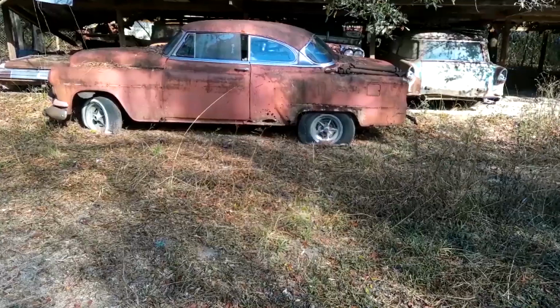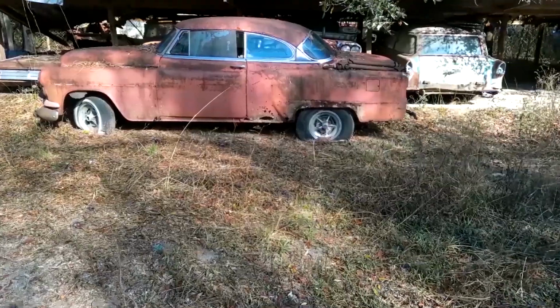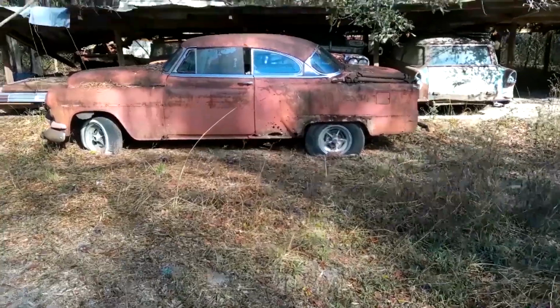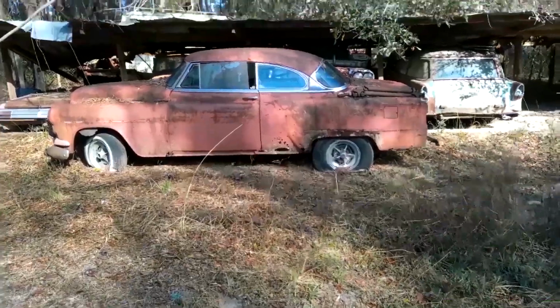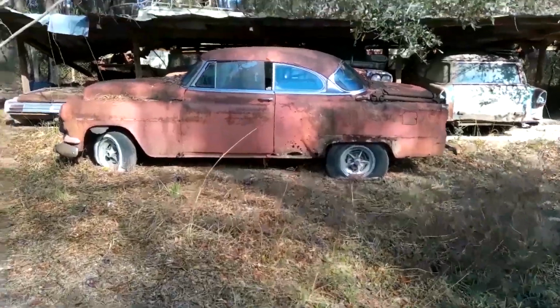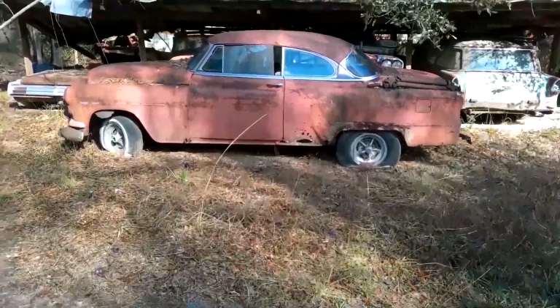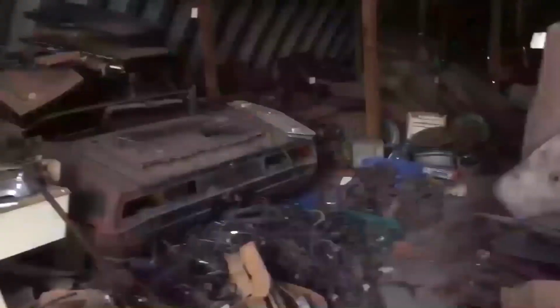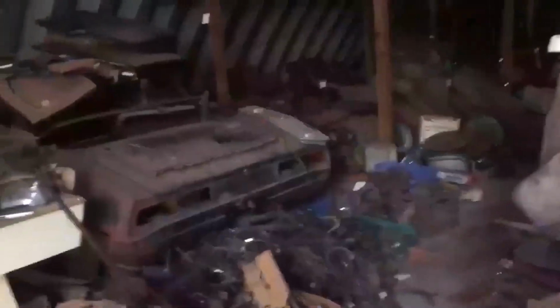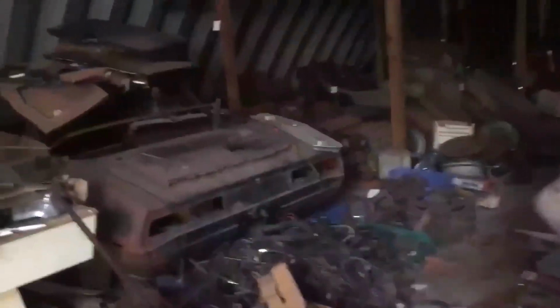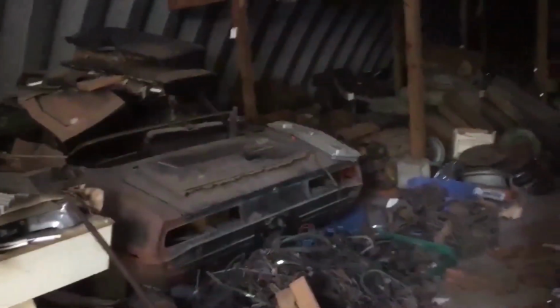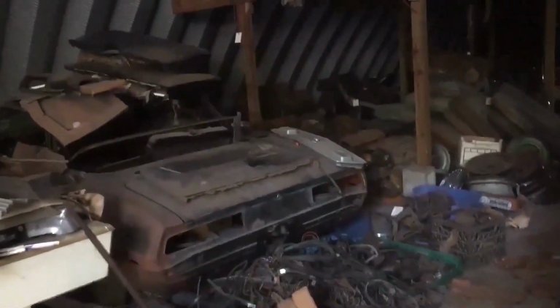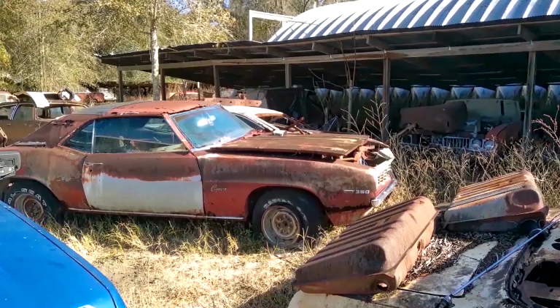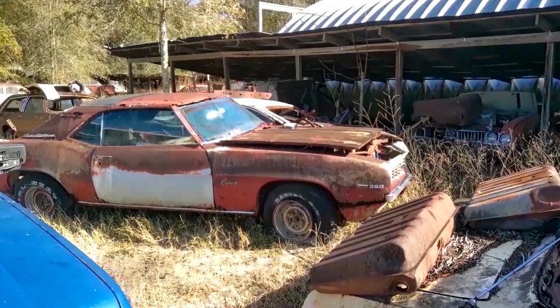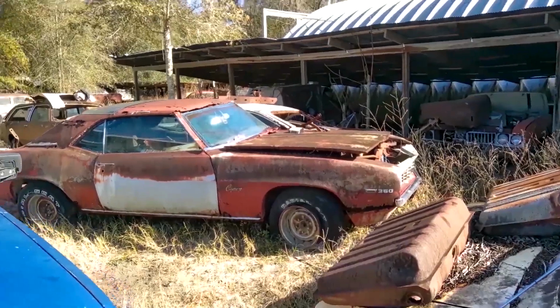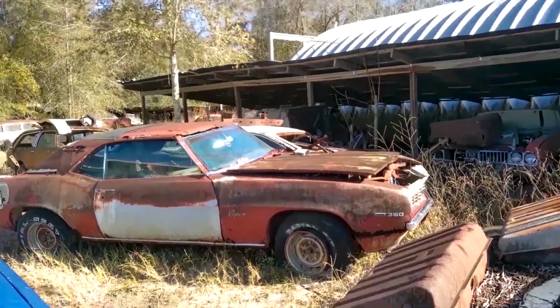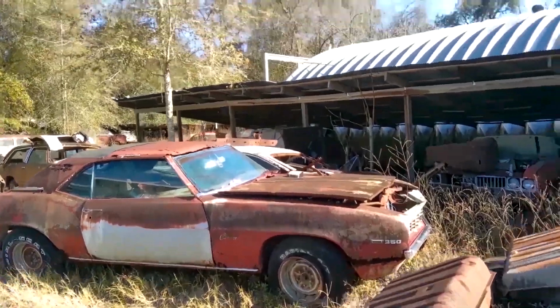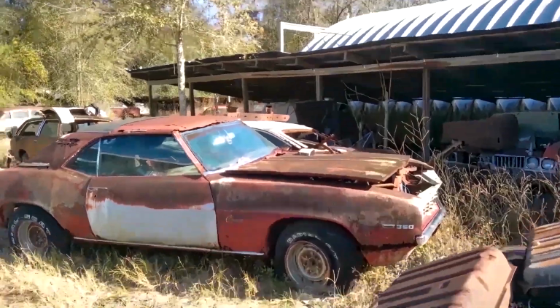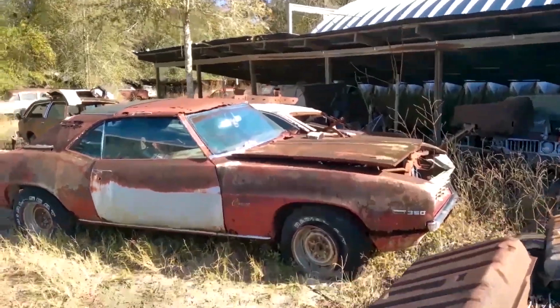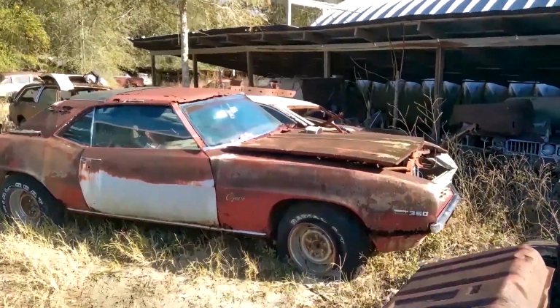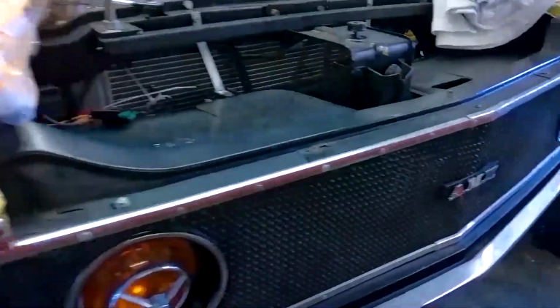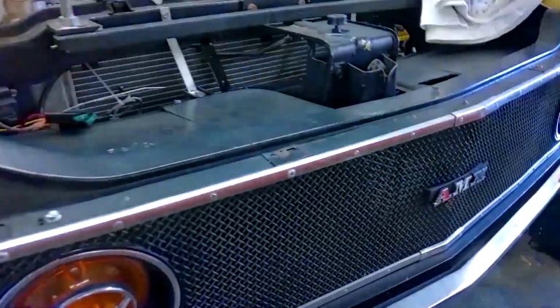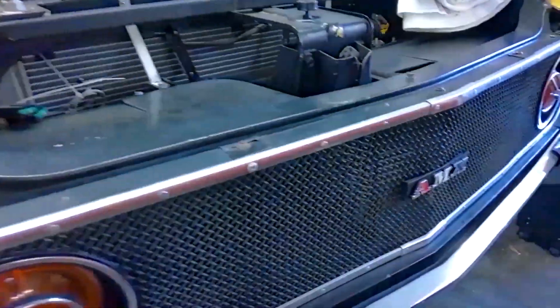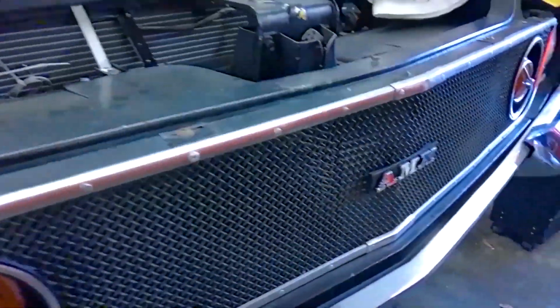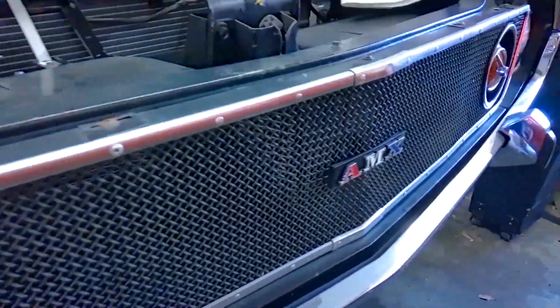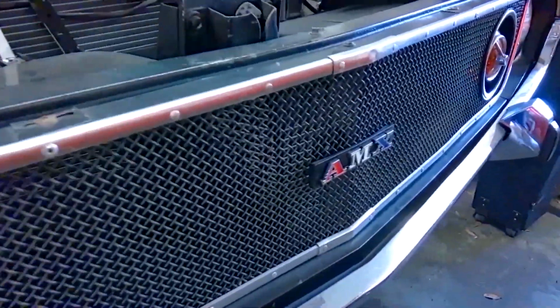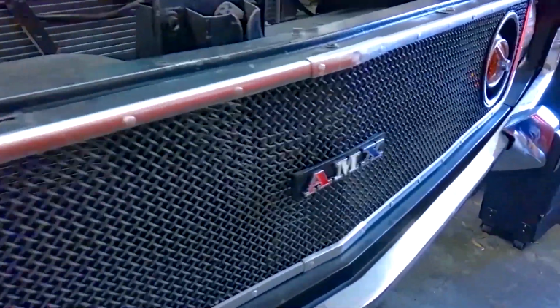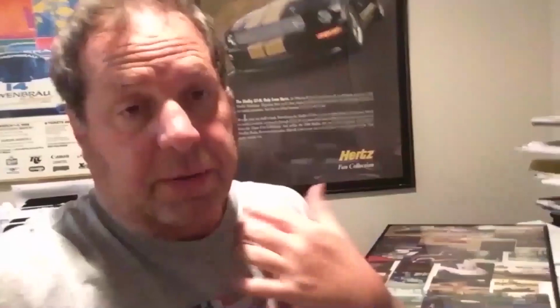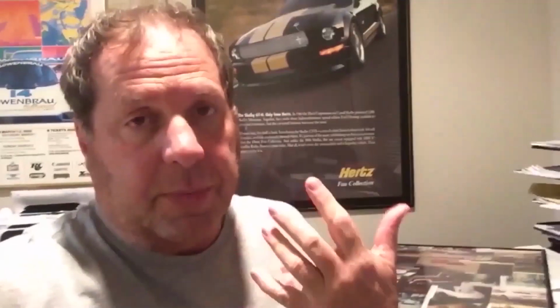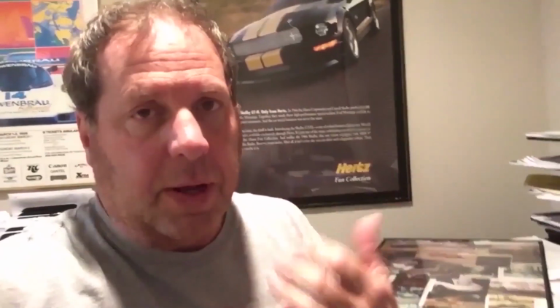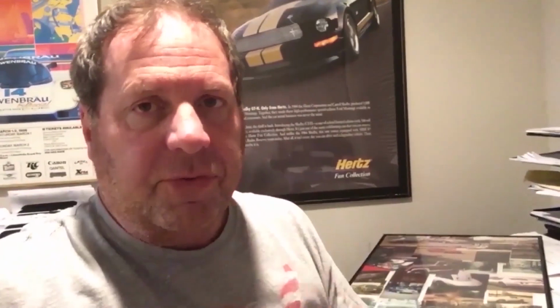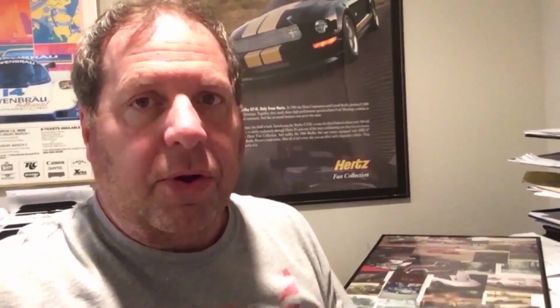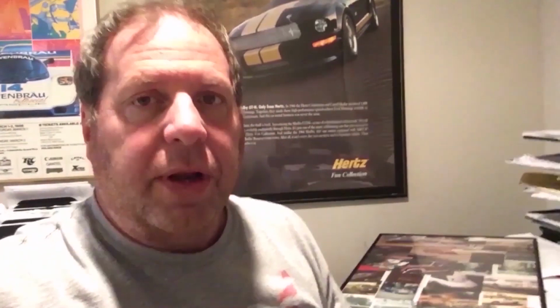So welcome to another episode of Junk Yards and Barn Finds with Sean, and I'm Sean.